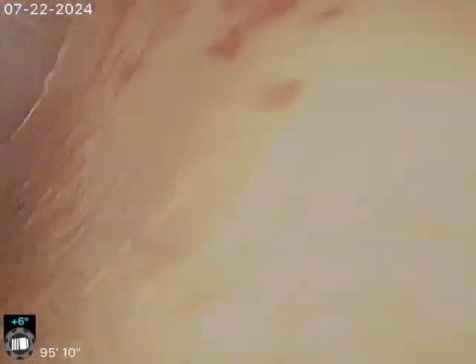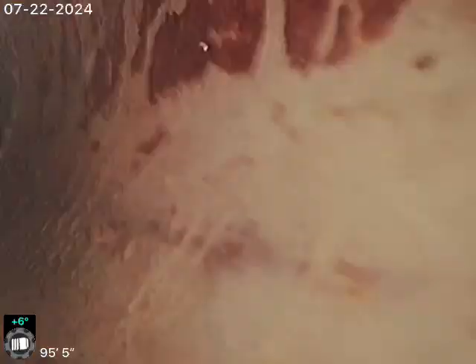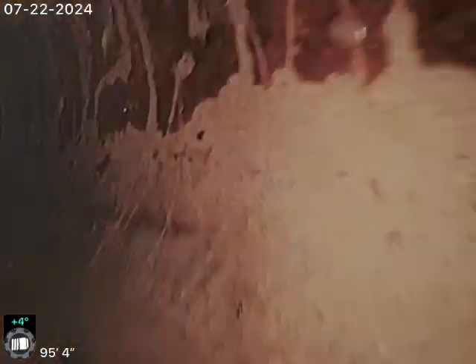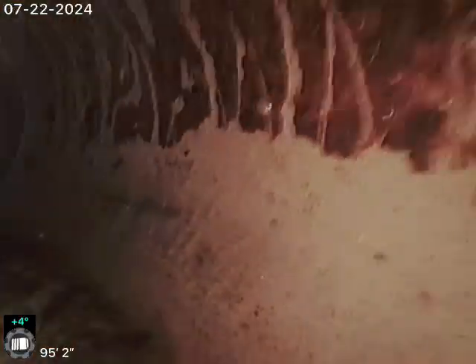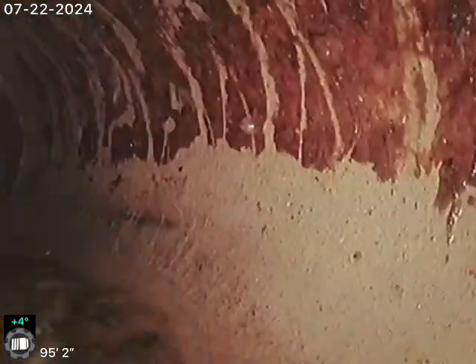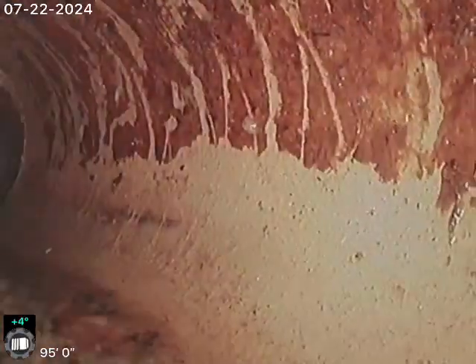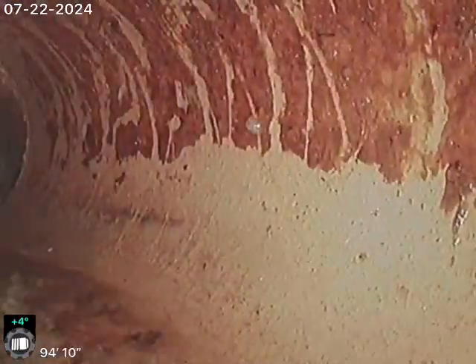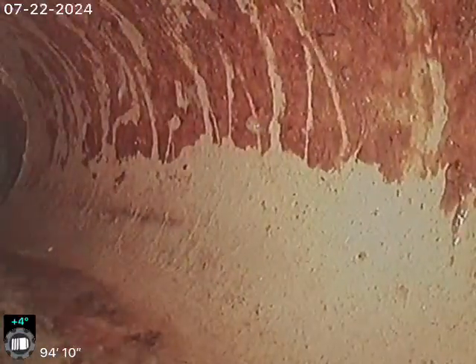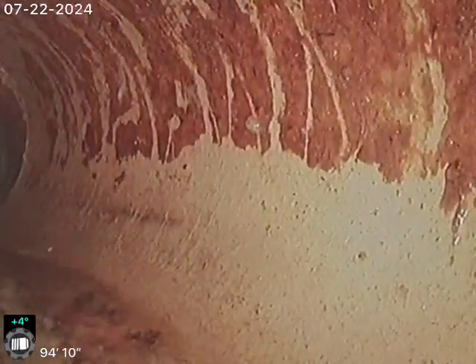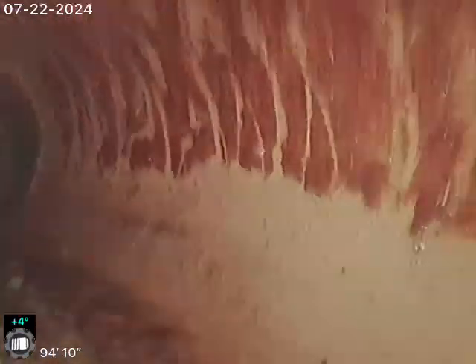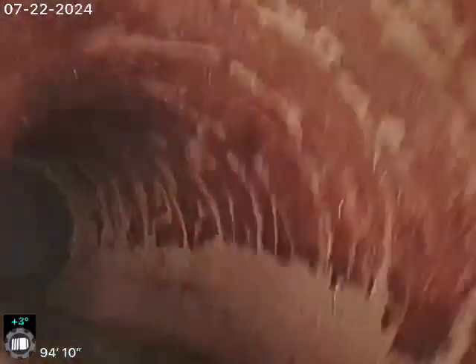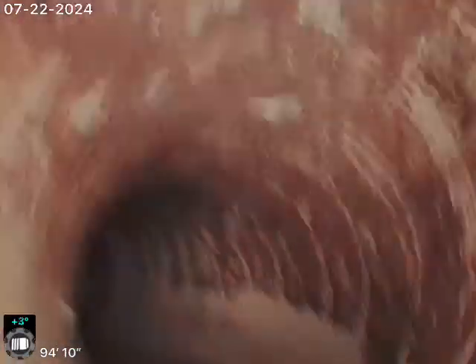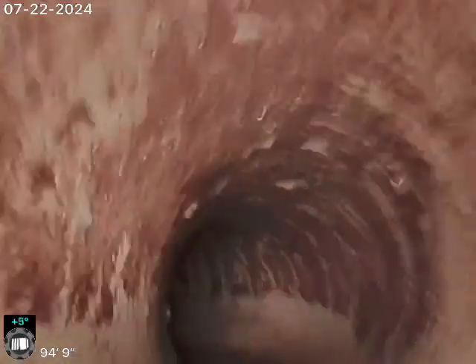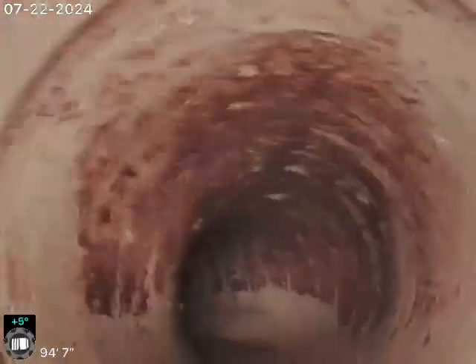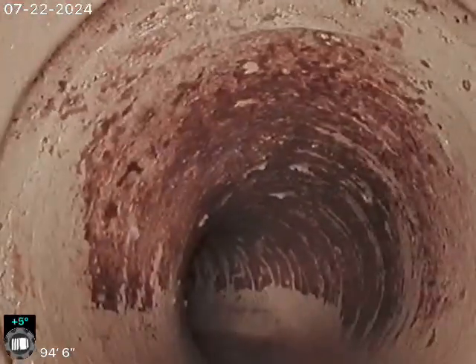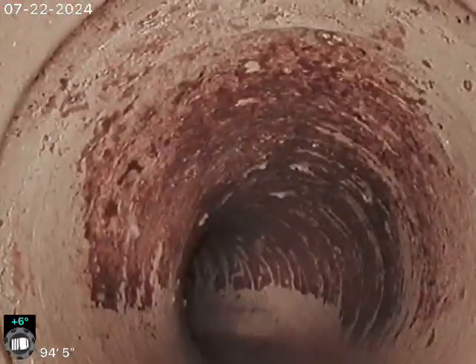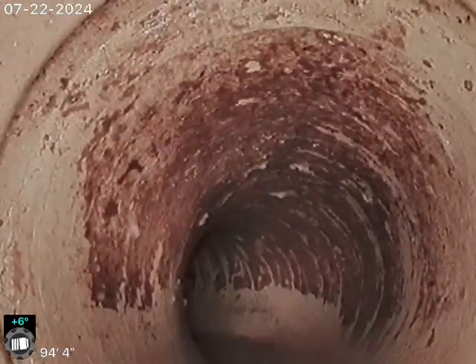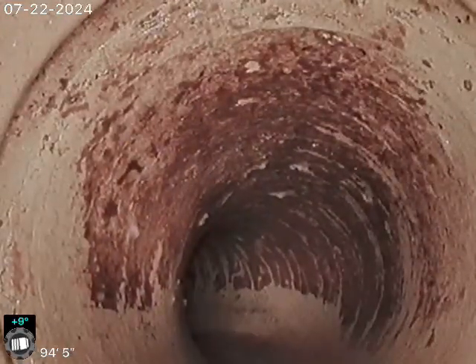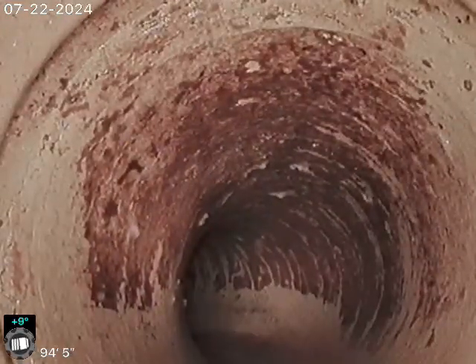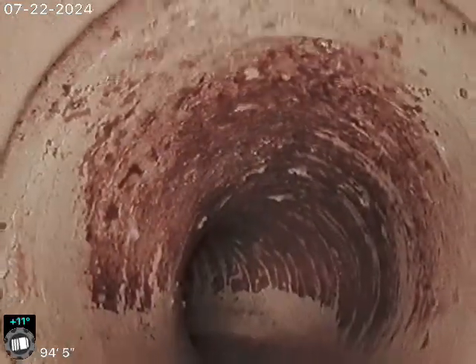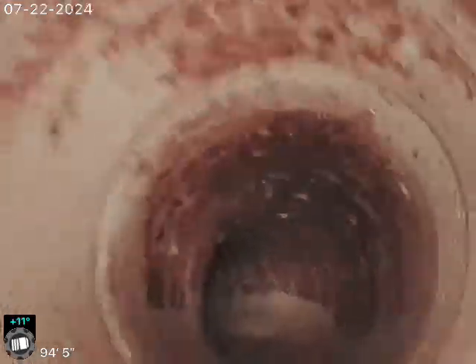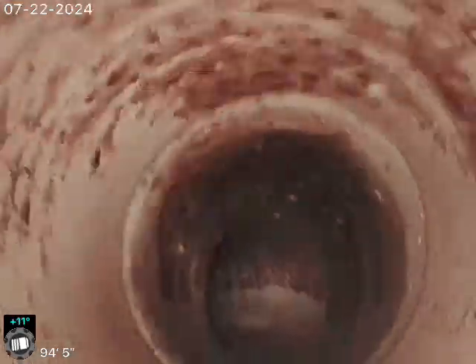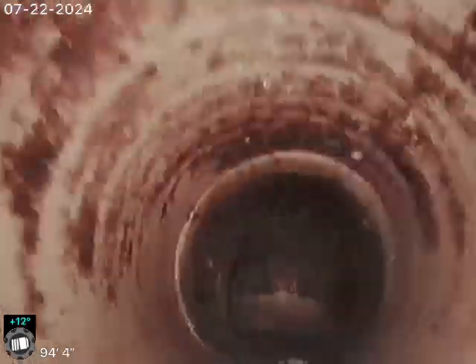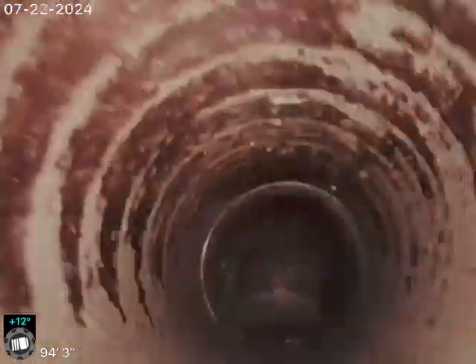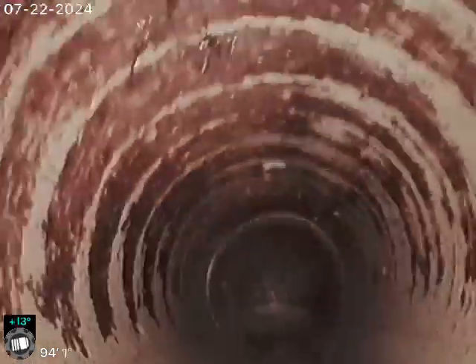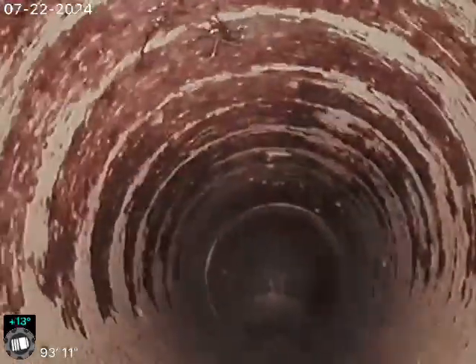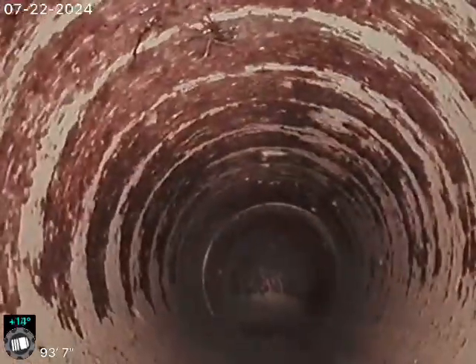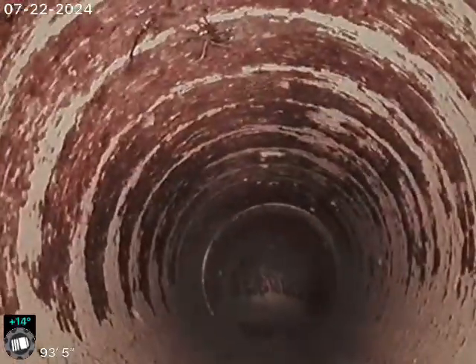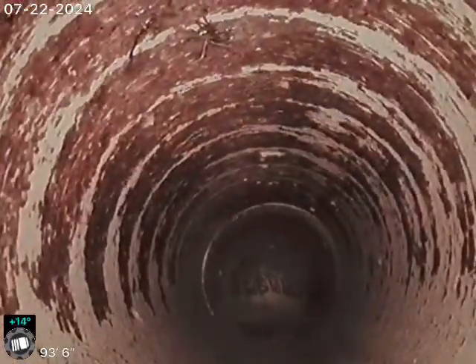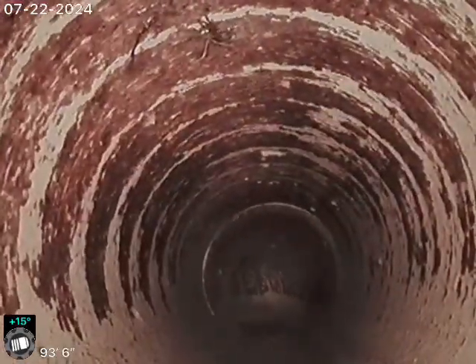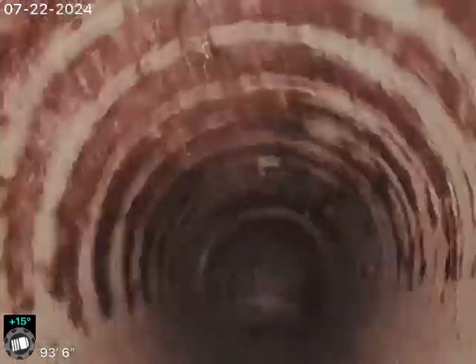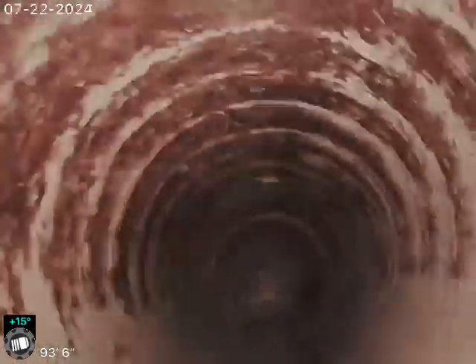The sewer line has been replaced through the yard, underneath the driveway to the sidewalk, and then the original sewer line from the sidewalk to the city sewer.